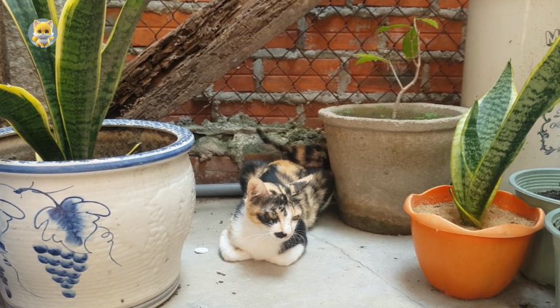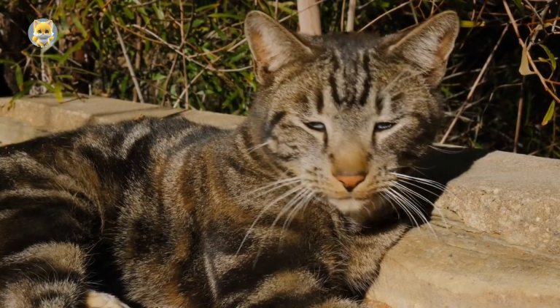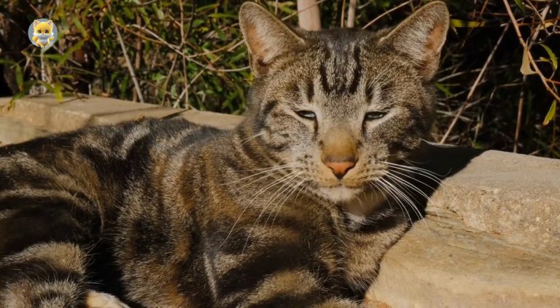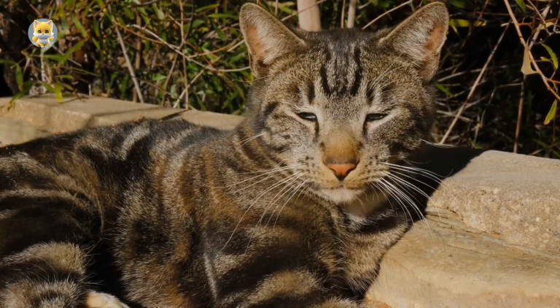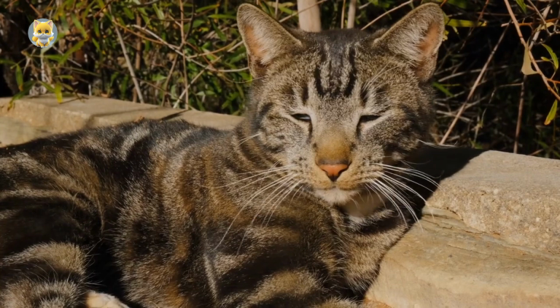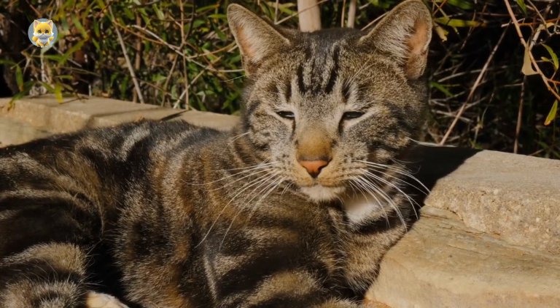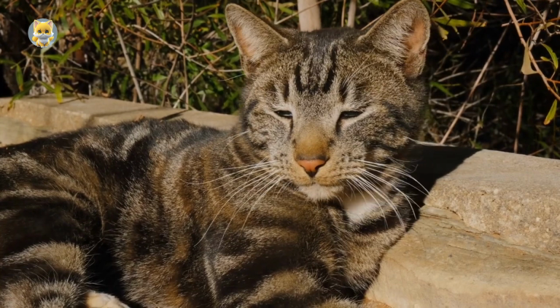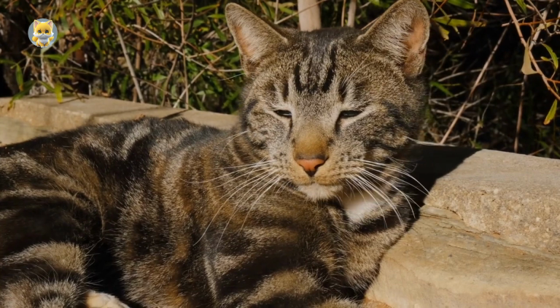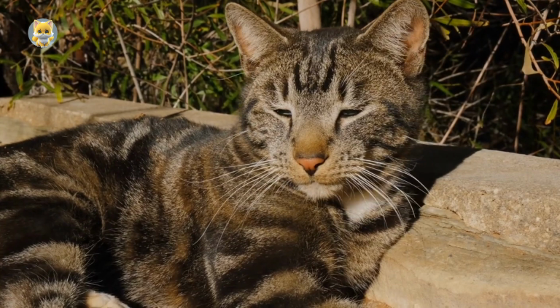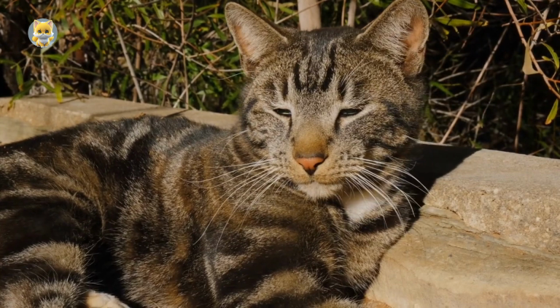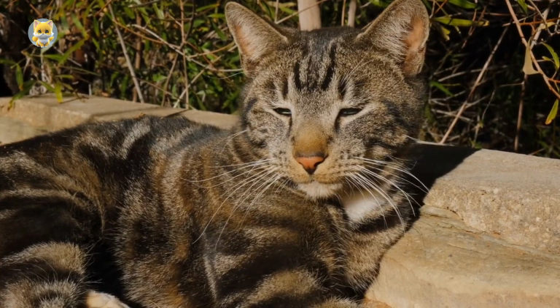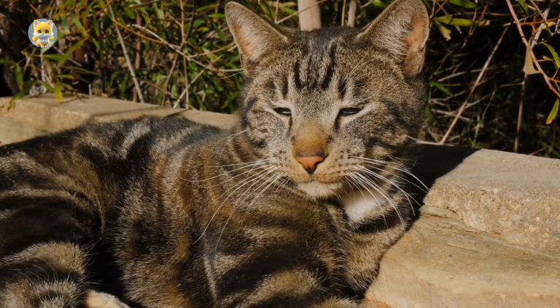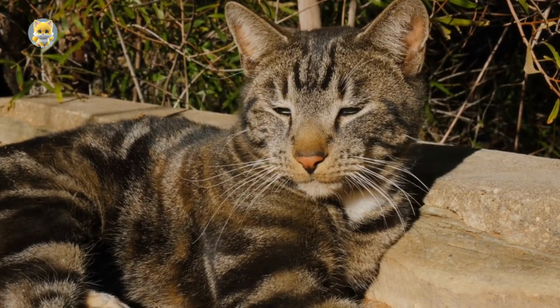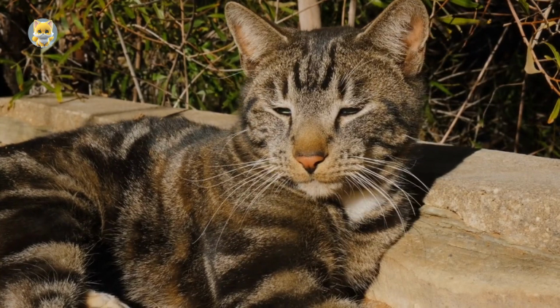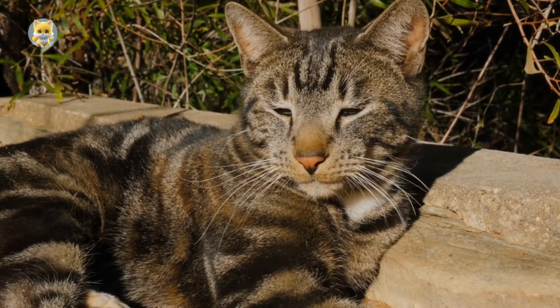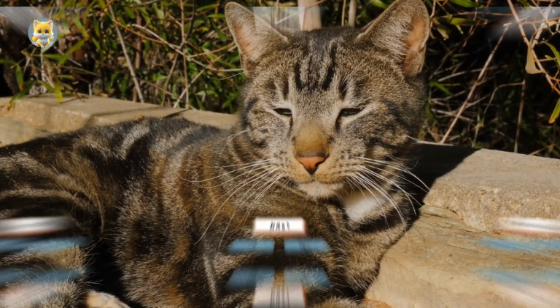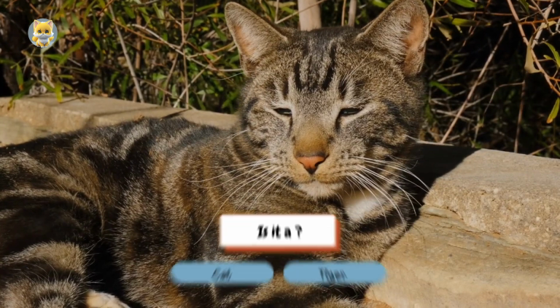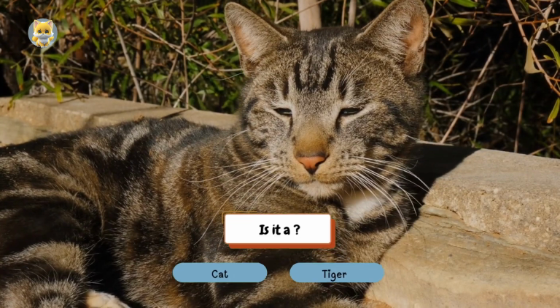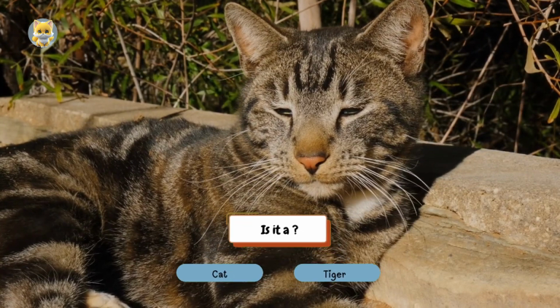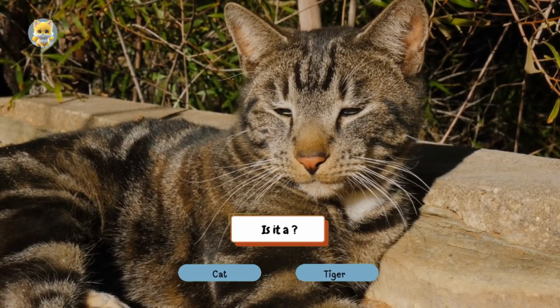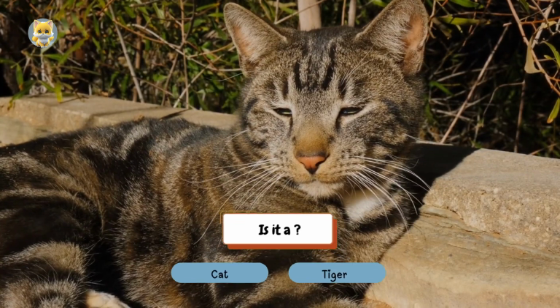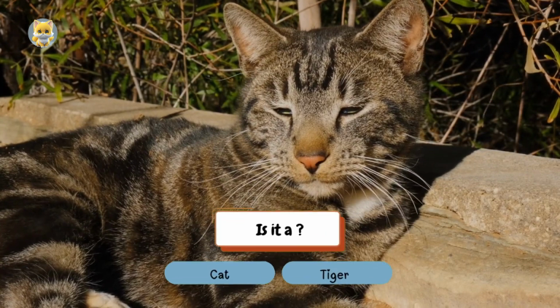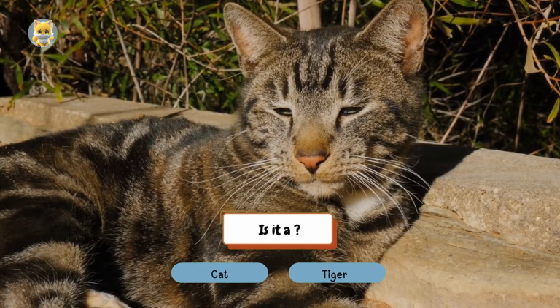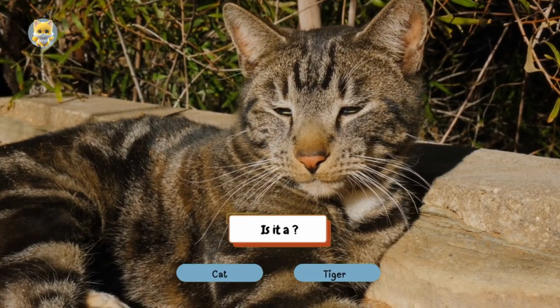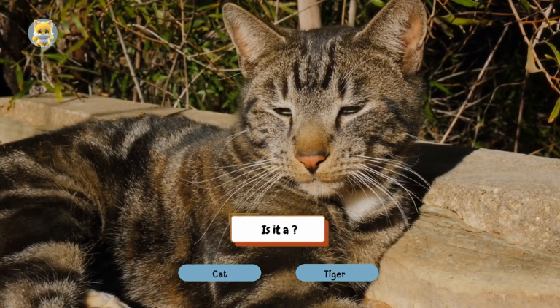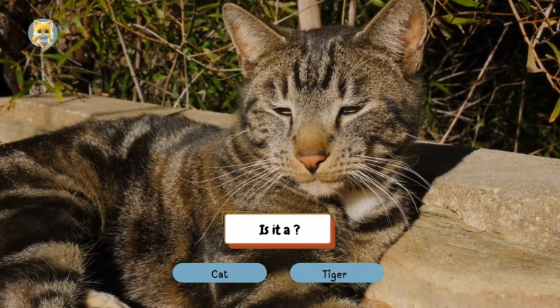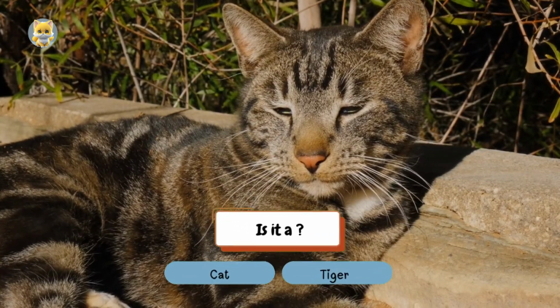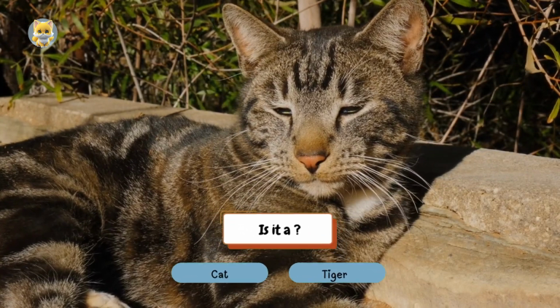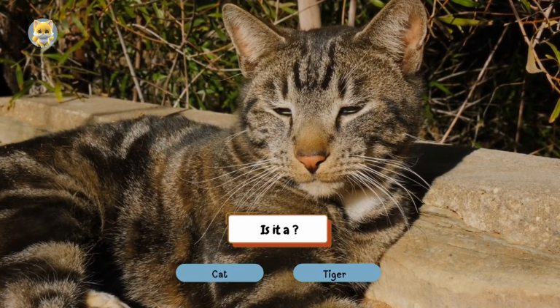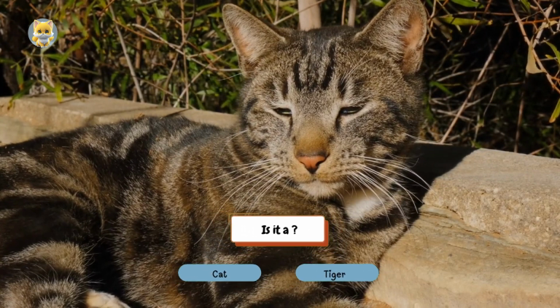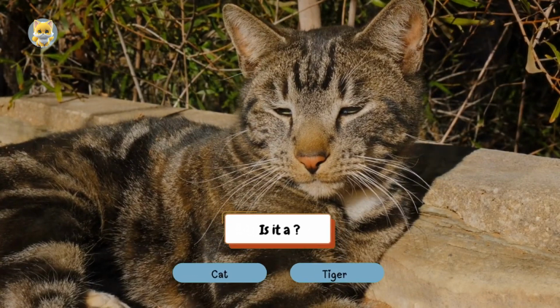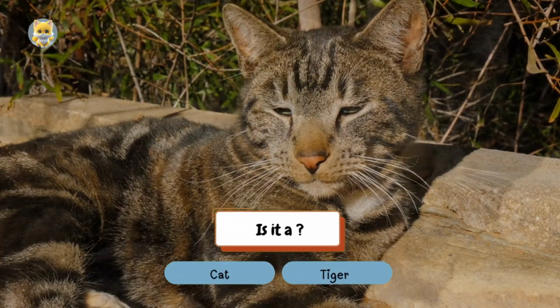Before I go, here's a quick trivia for you: can you tell if this is a cat or a tiger?